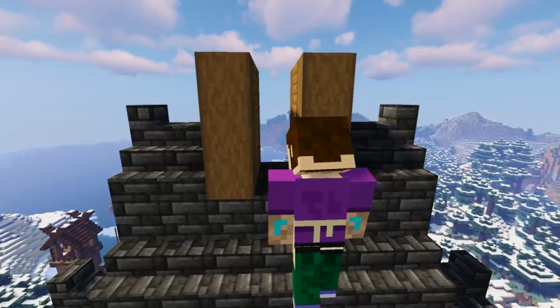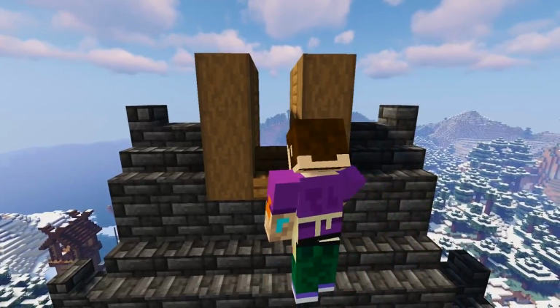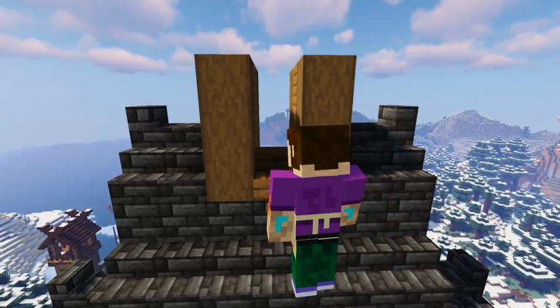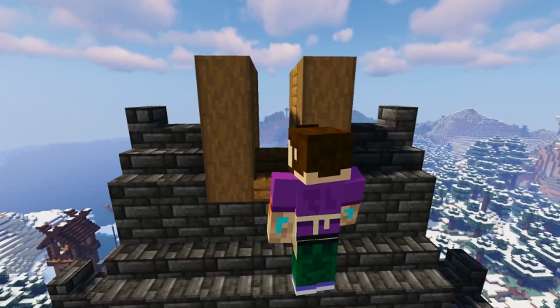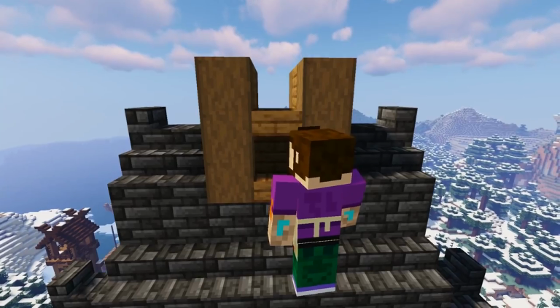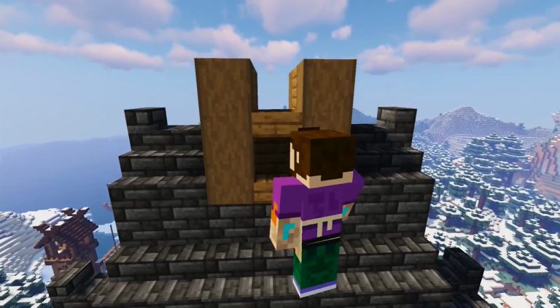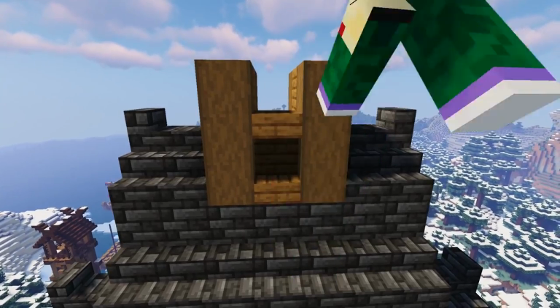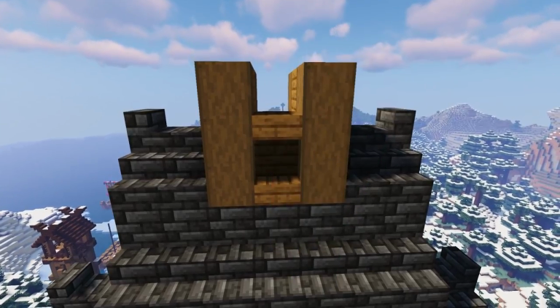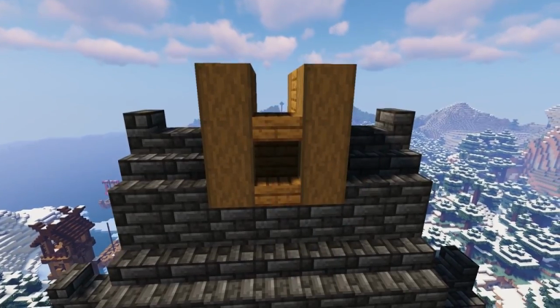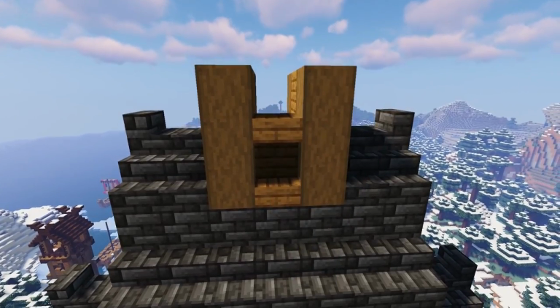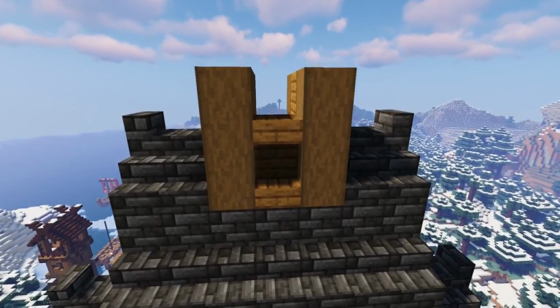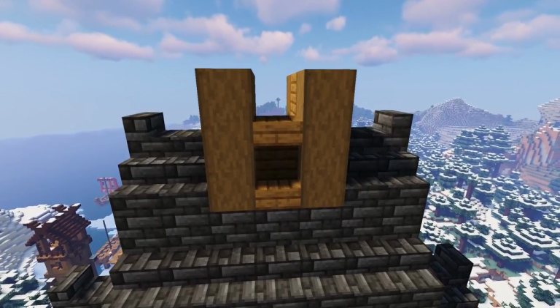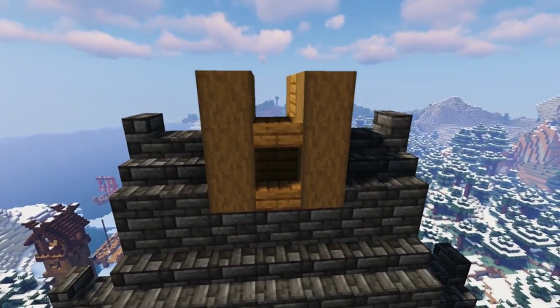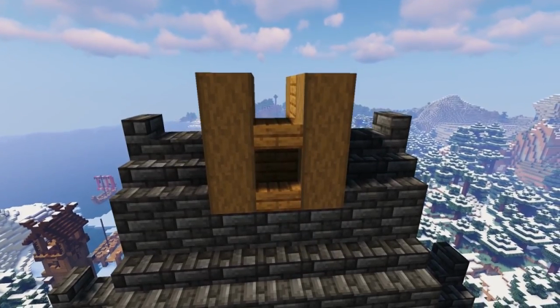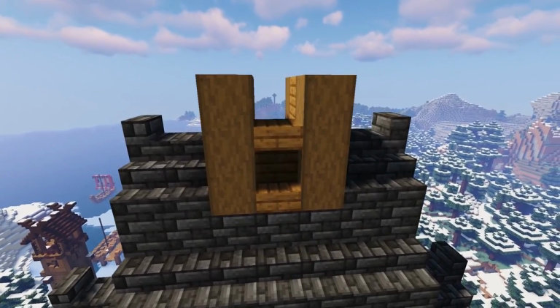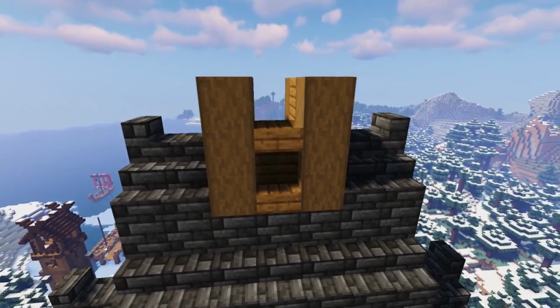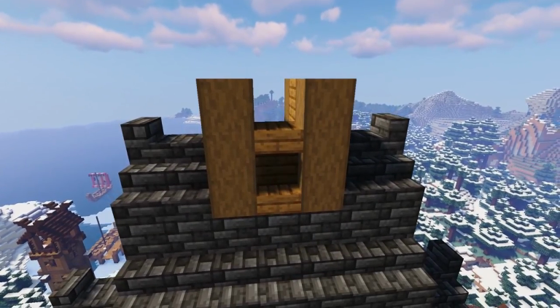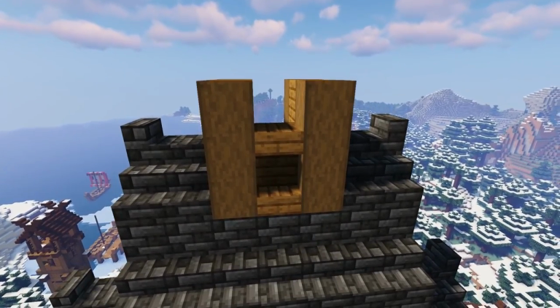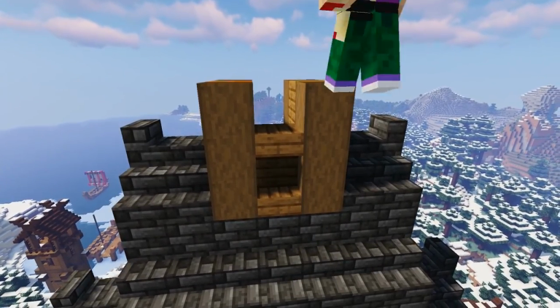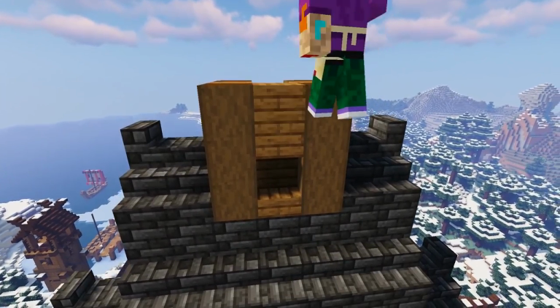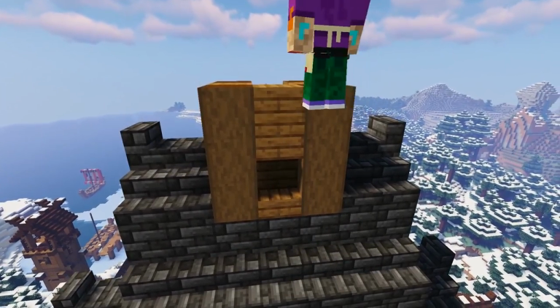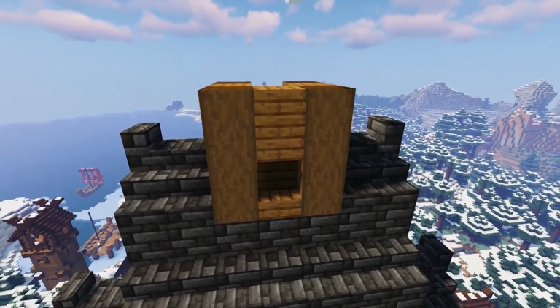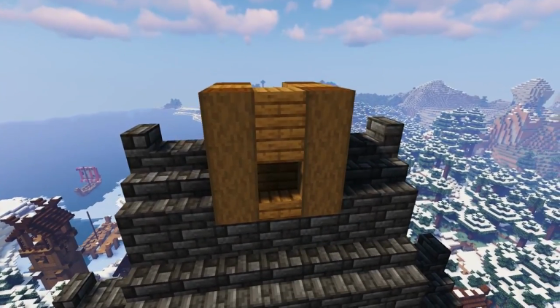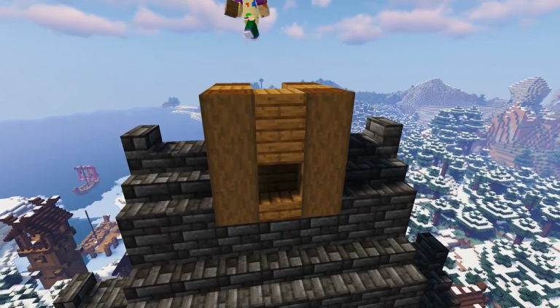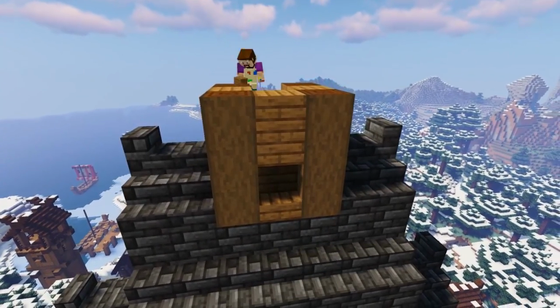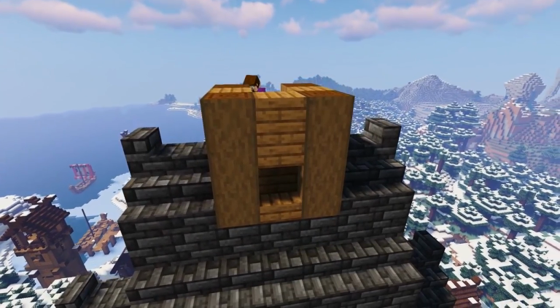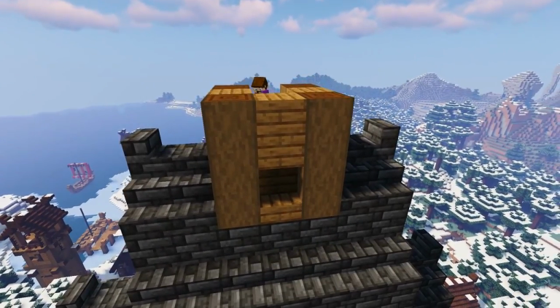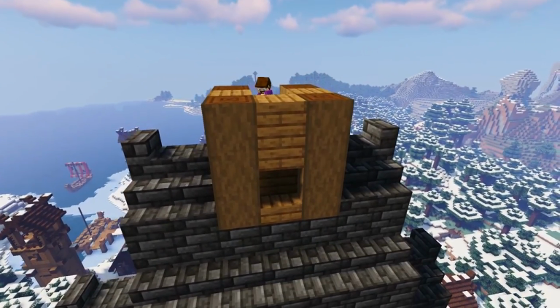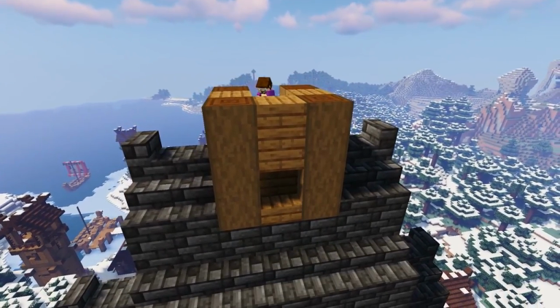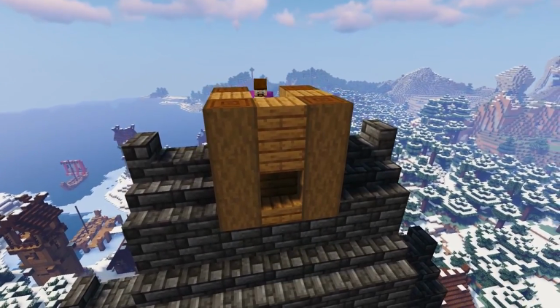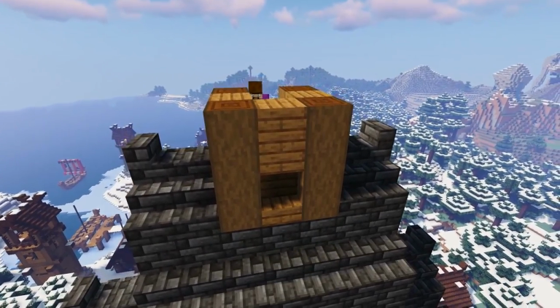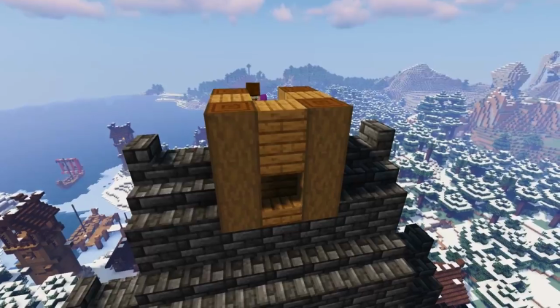On the two side gaps add a spruce stair and then an upside down stair and then a block like so.